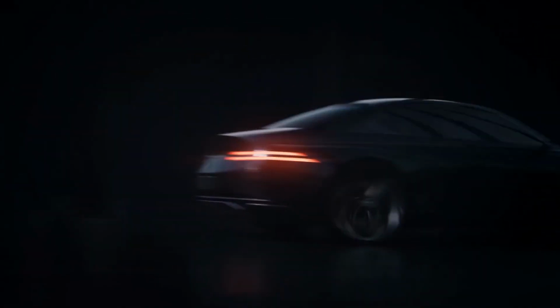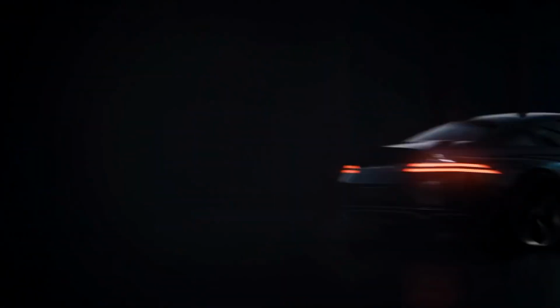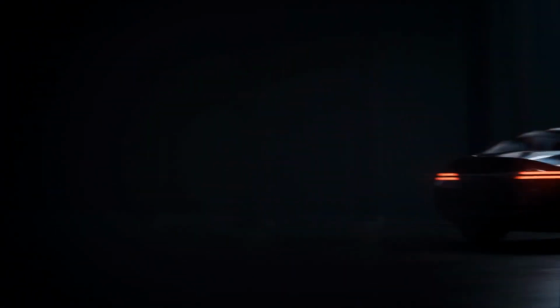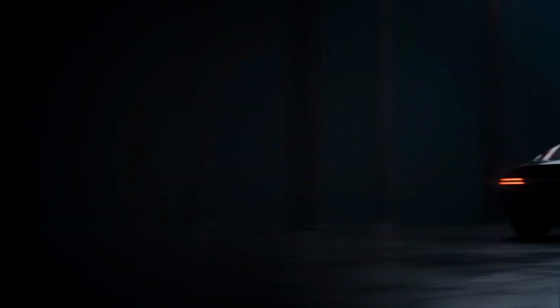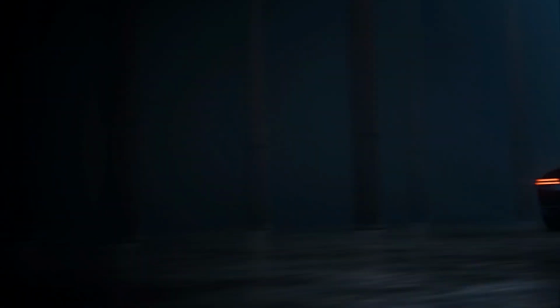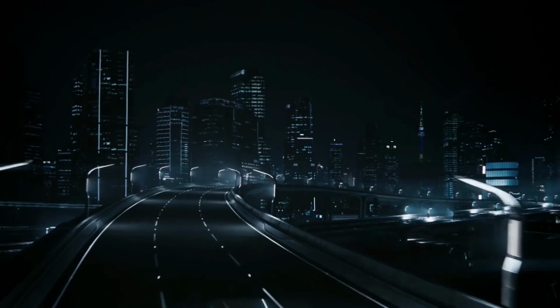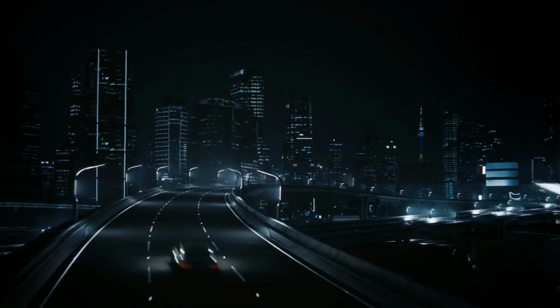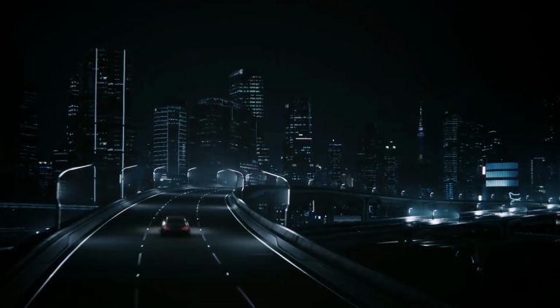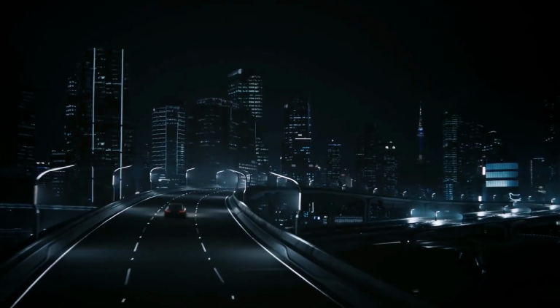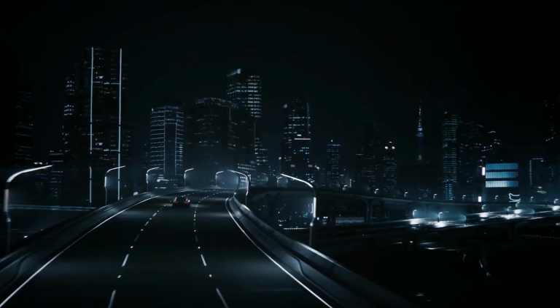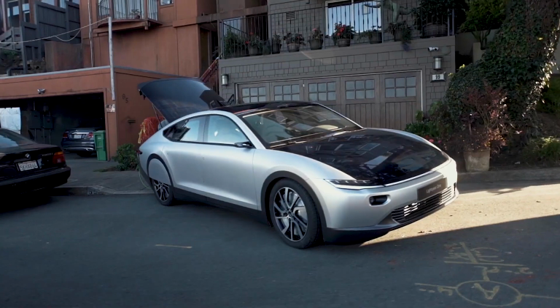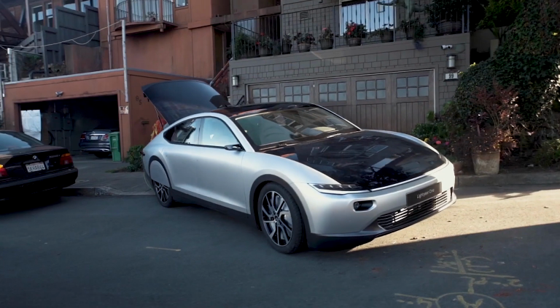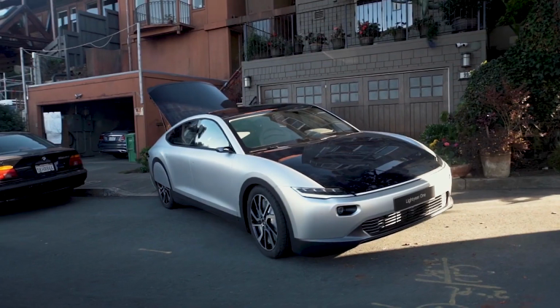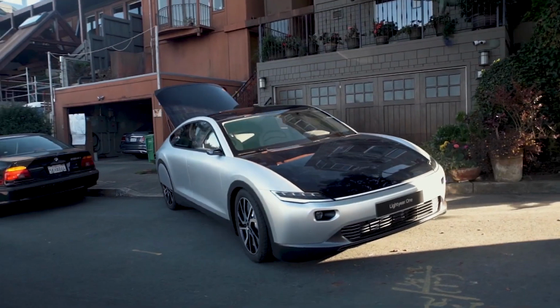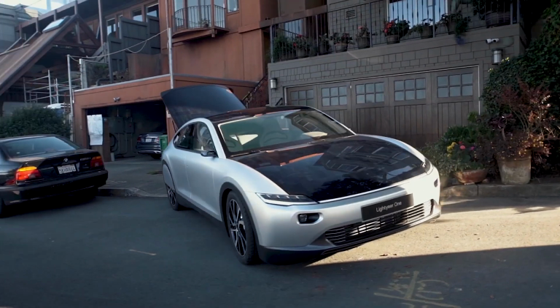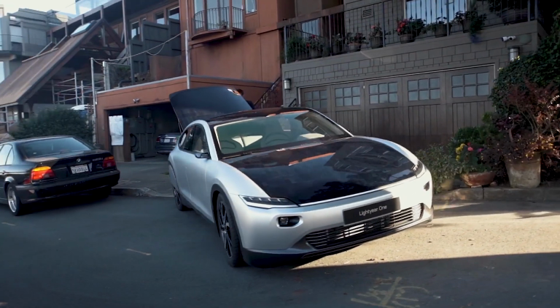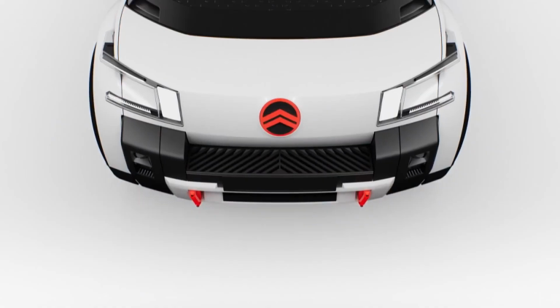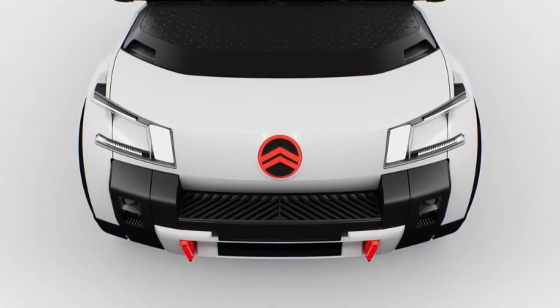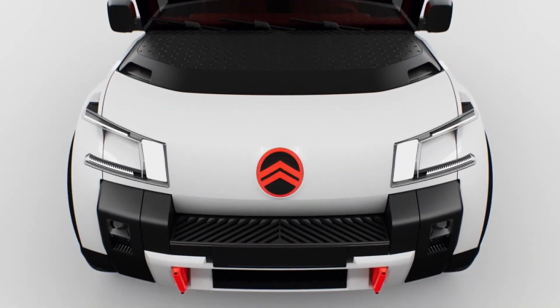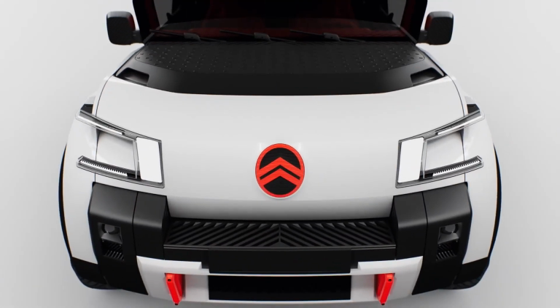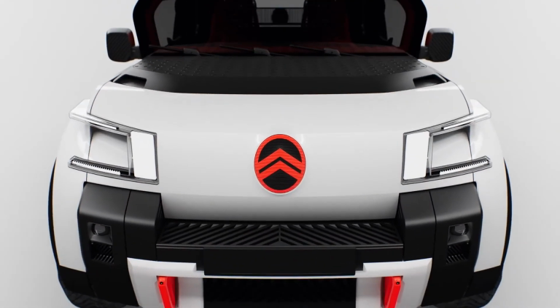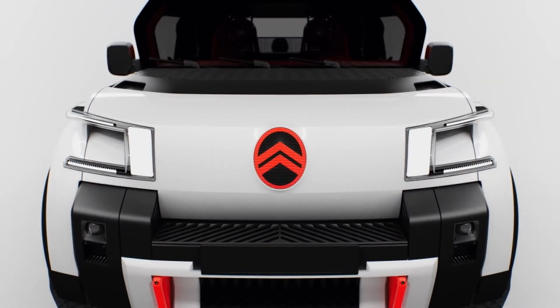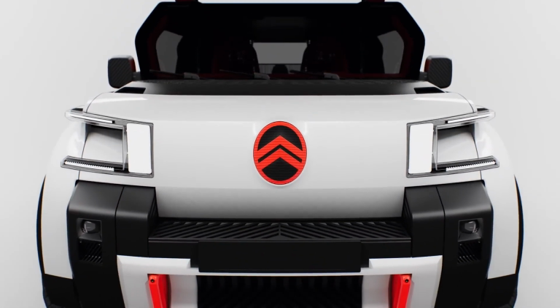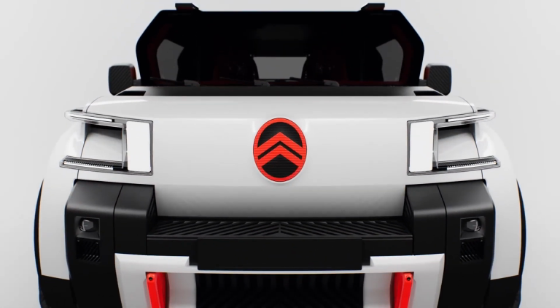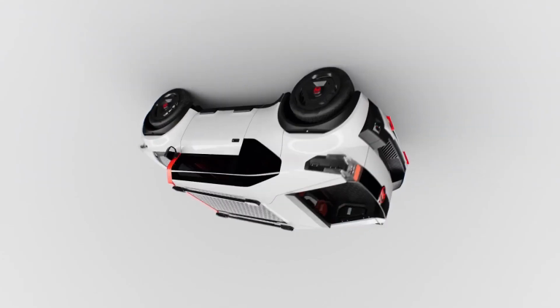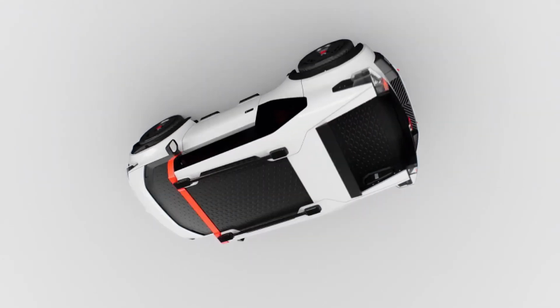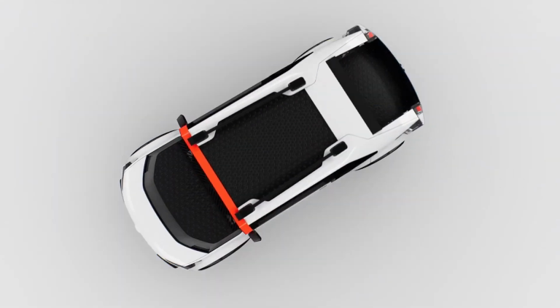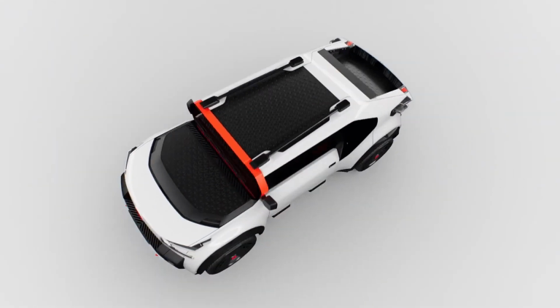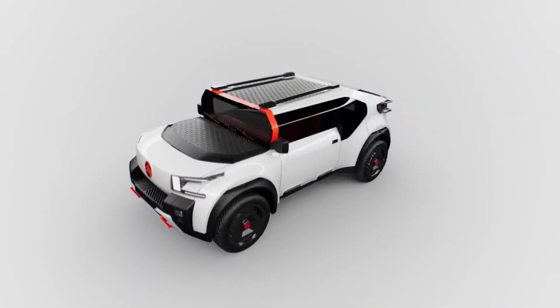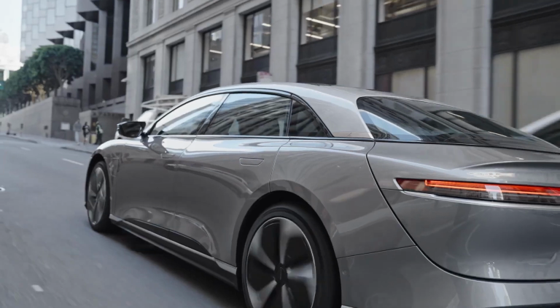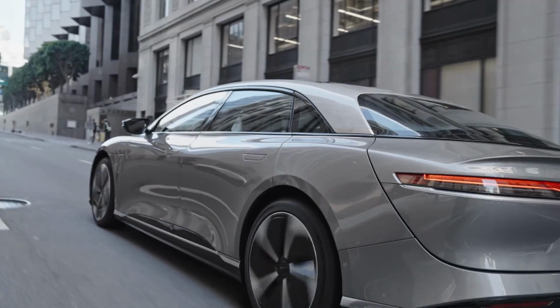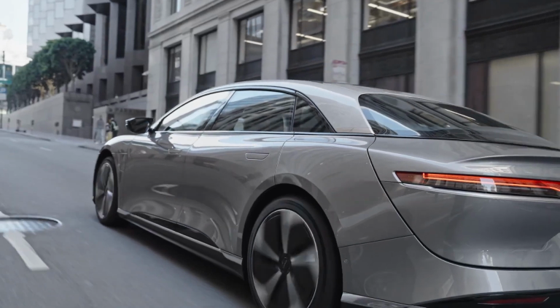Ready to hit the streets with electricity? Buckle up, because there are 15 full-sized EVs that just might sizzle your bacon.